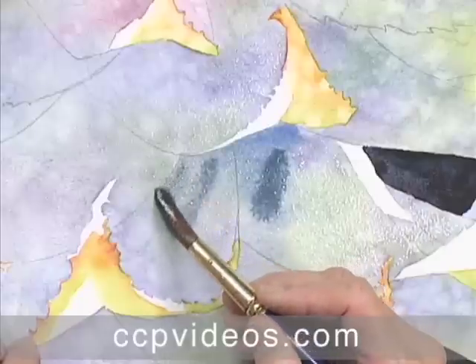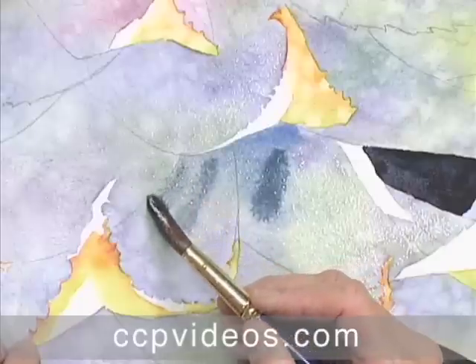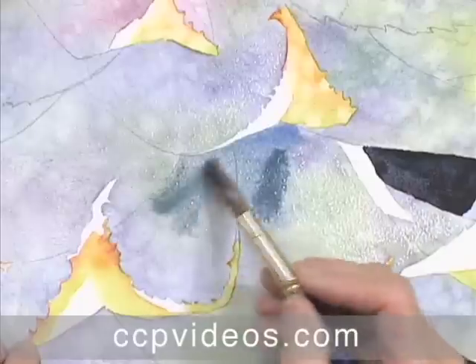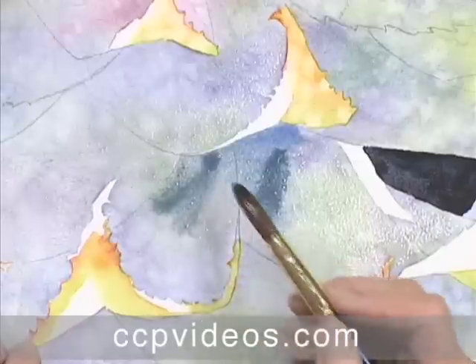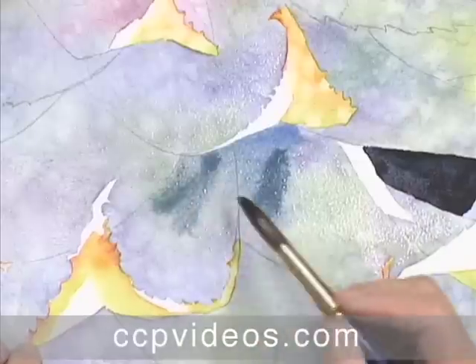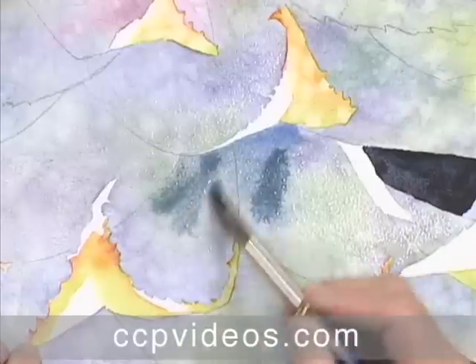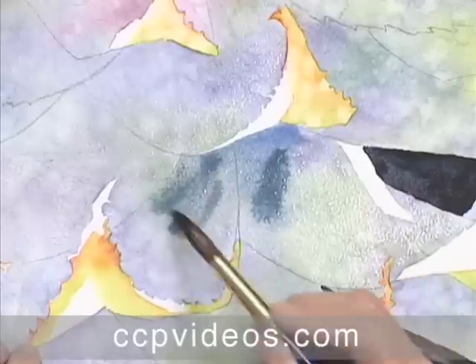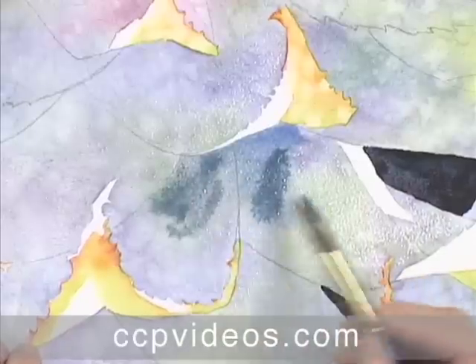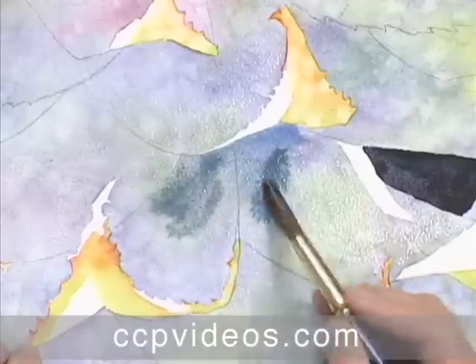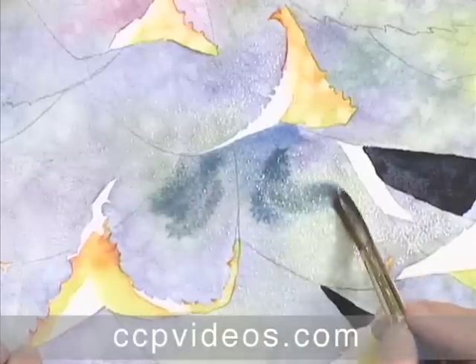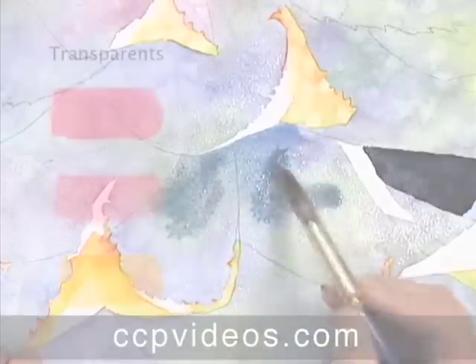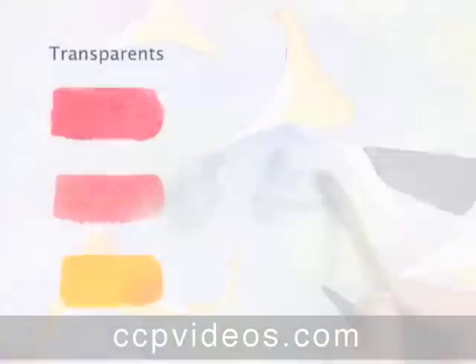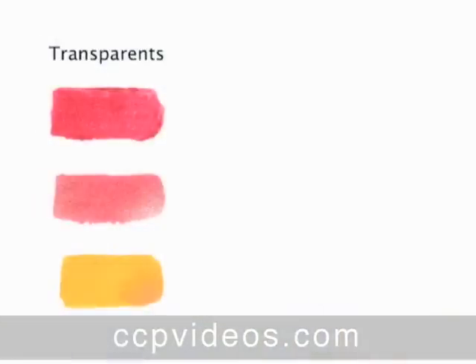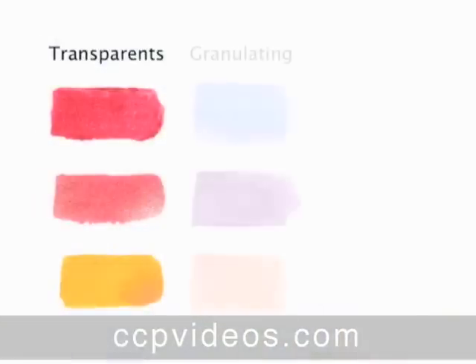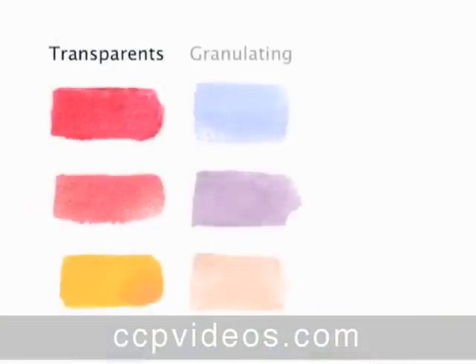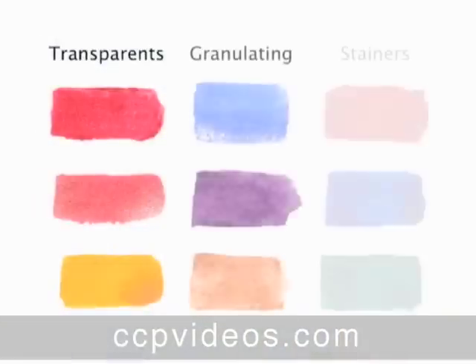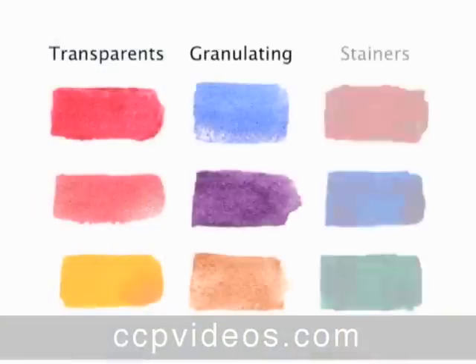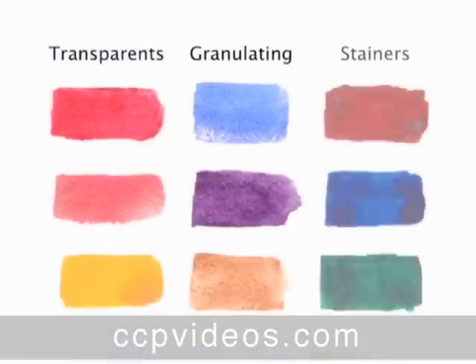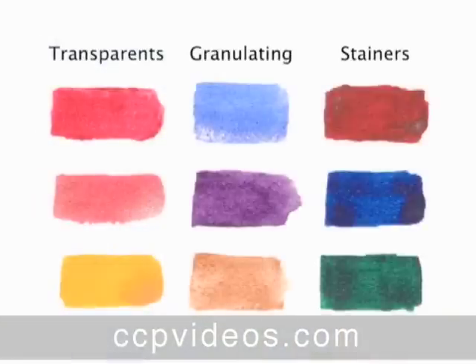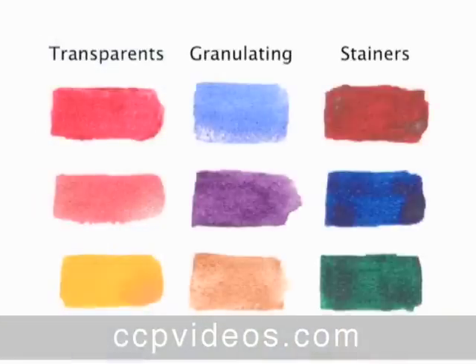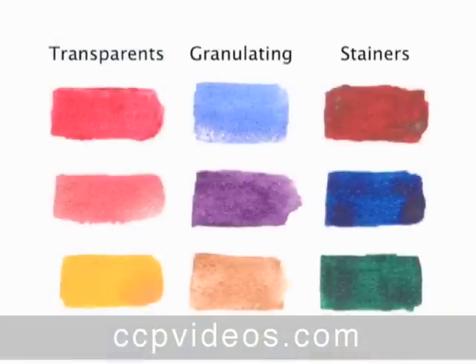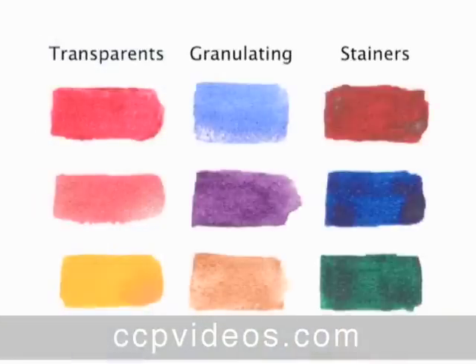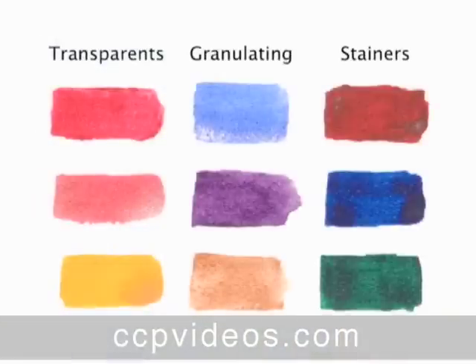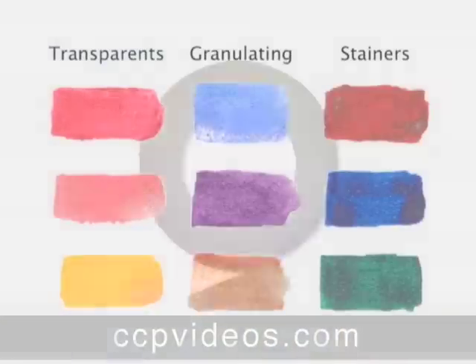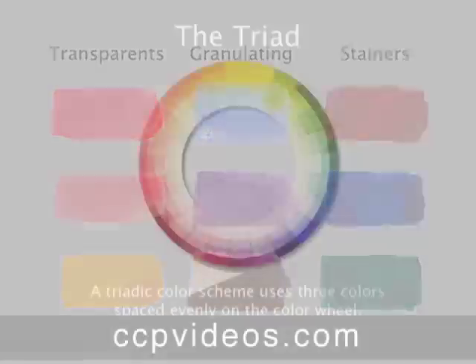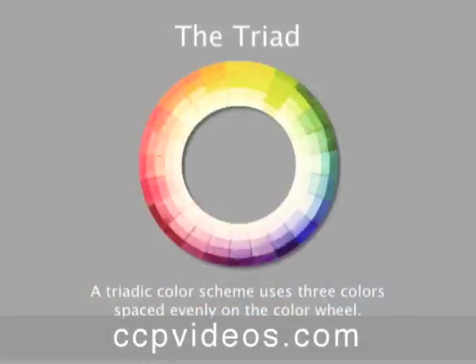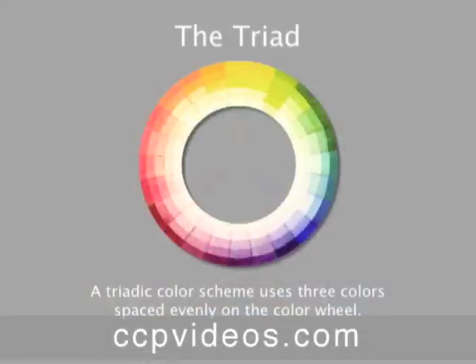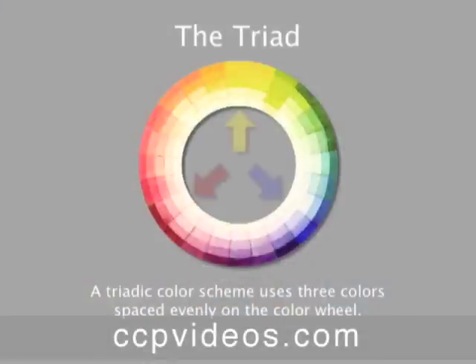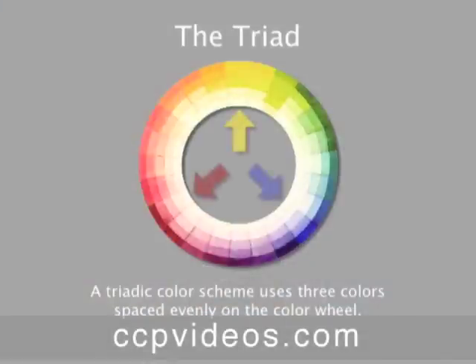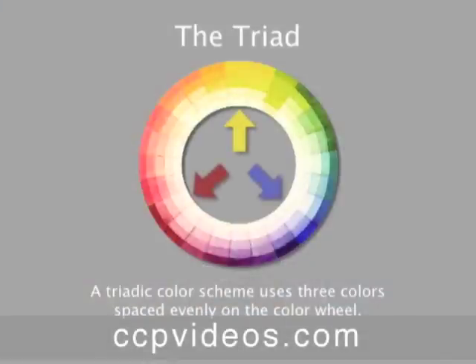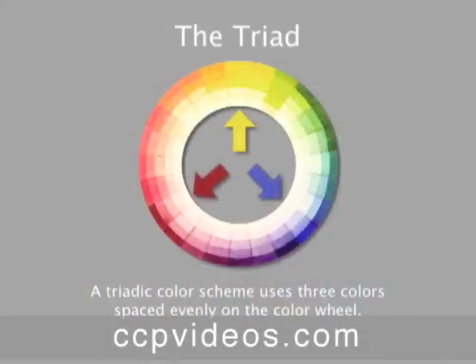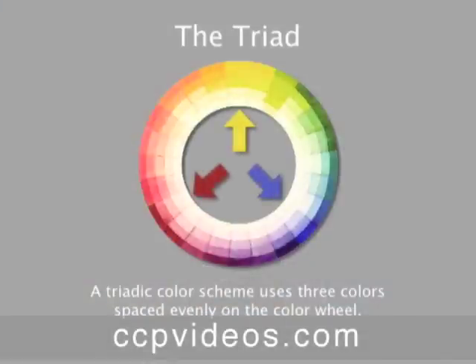Sue boosts your artistic confidence with a series of lessons on pigment quality, design principles, and color theory,